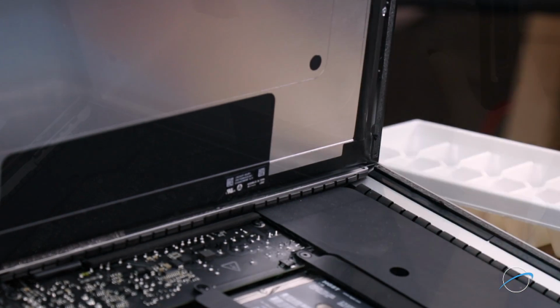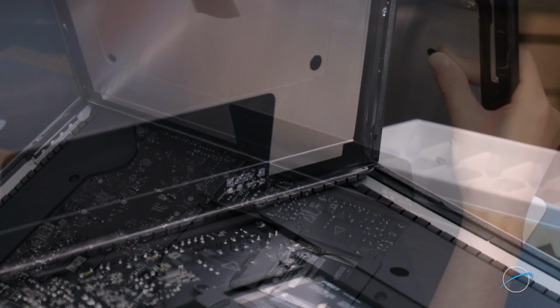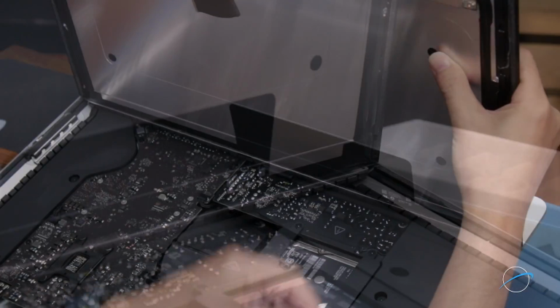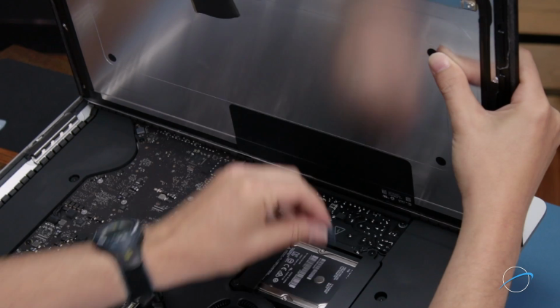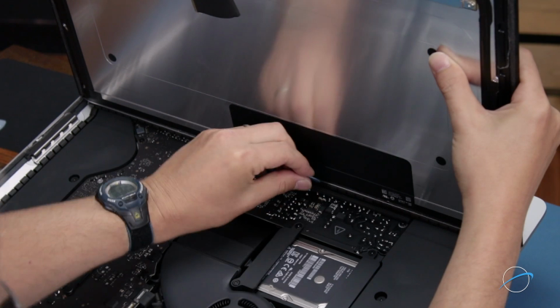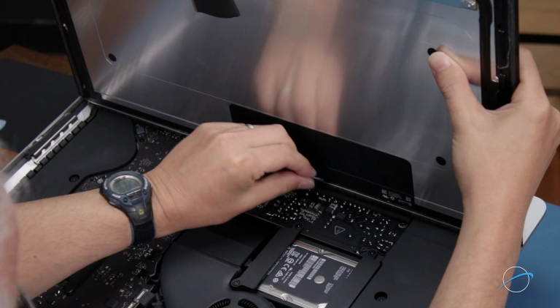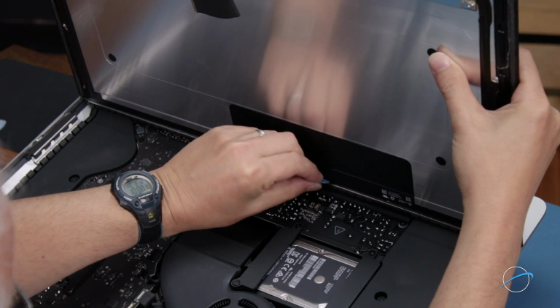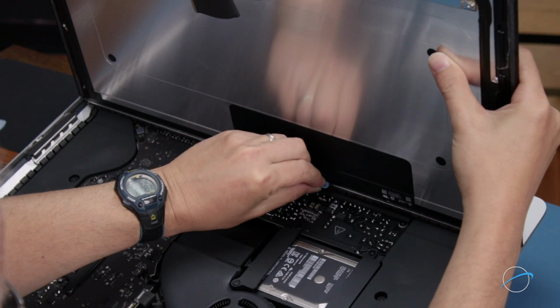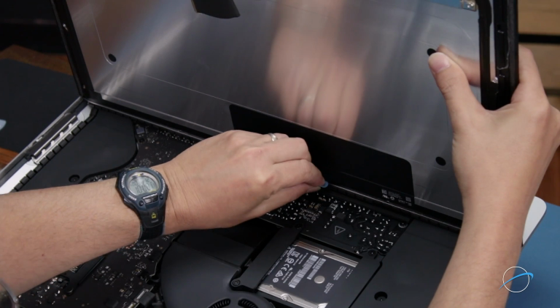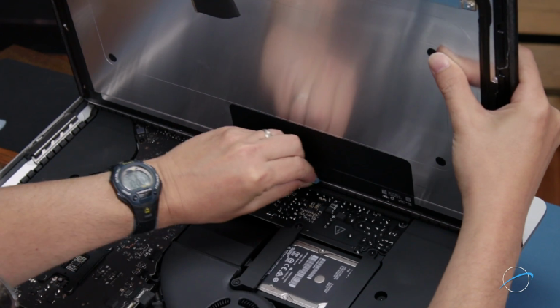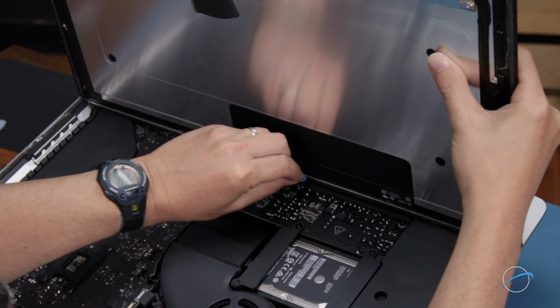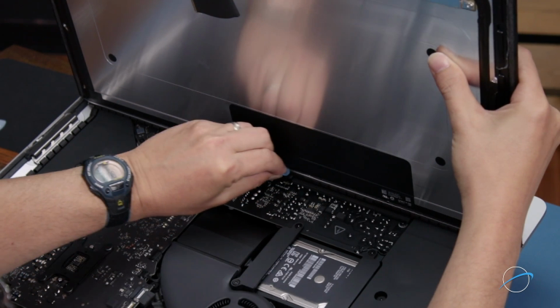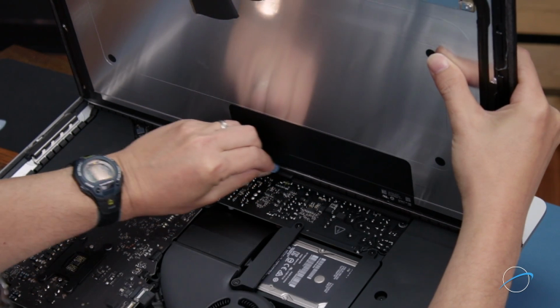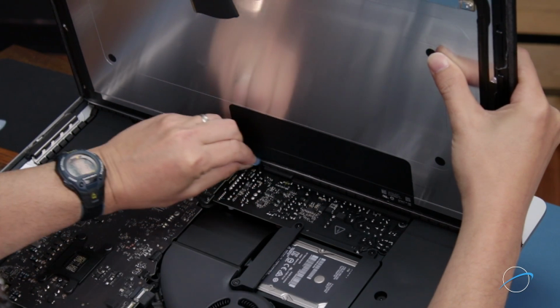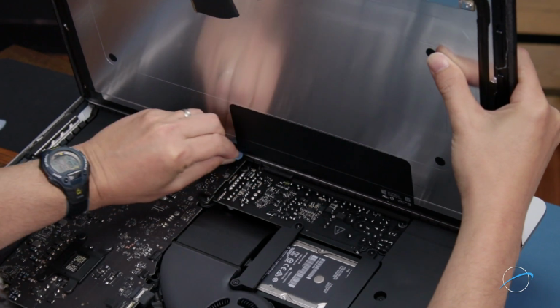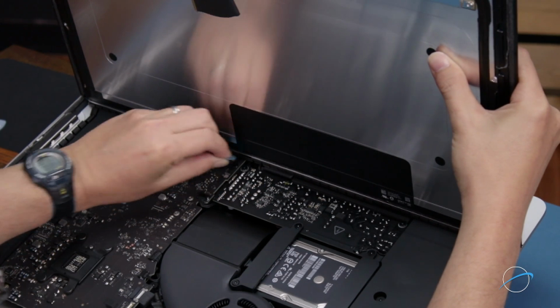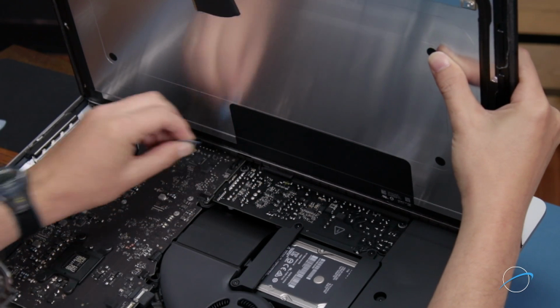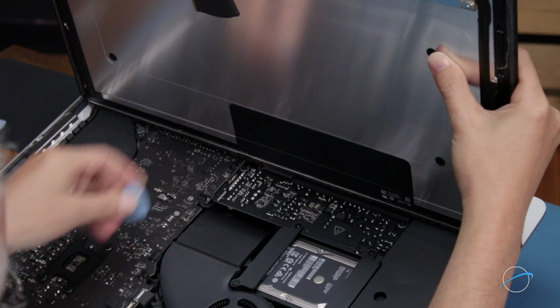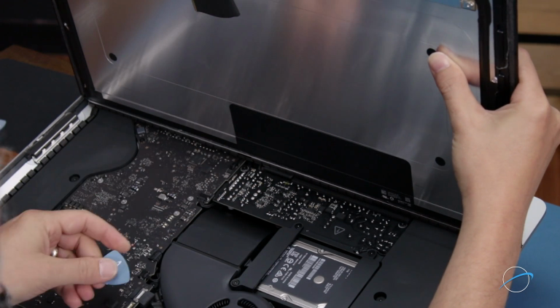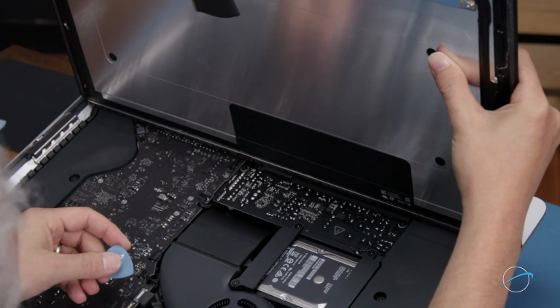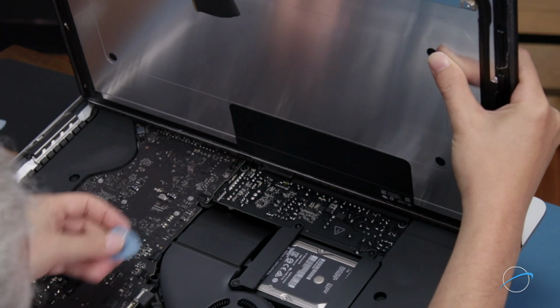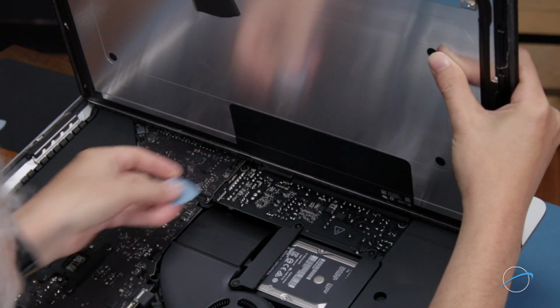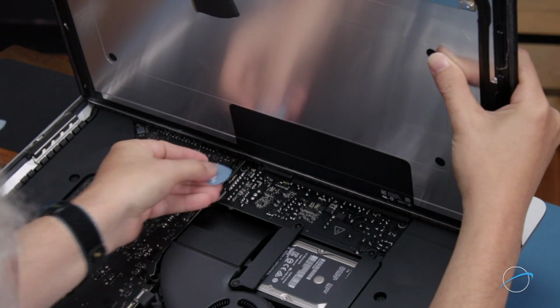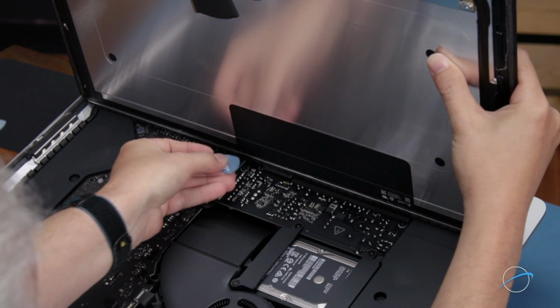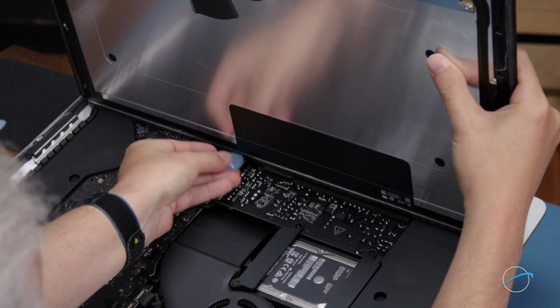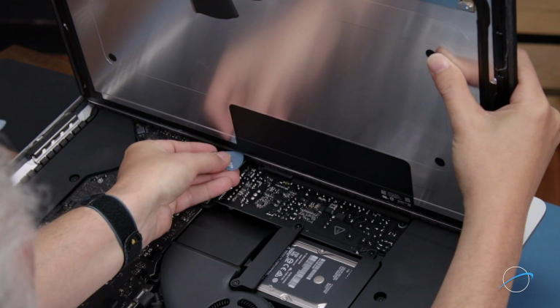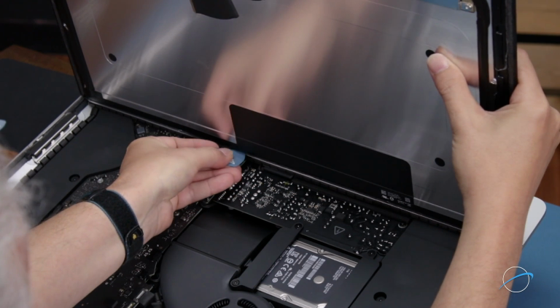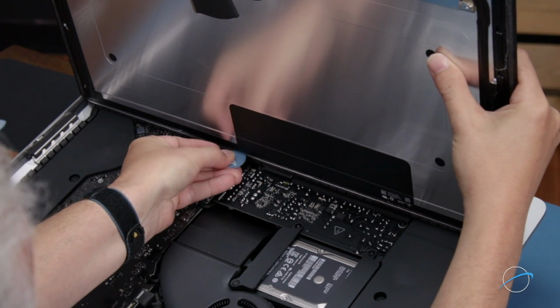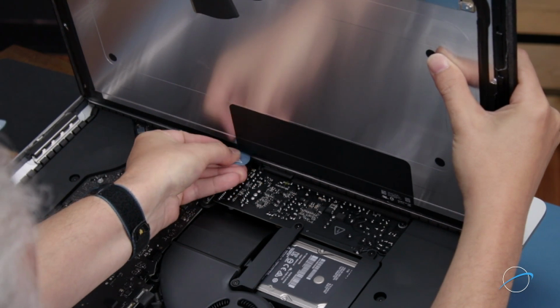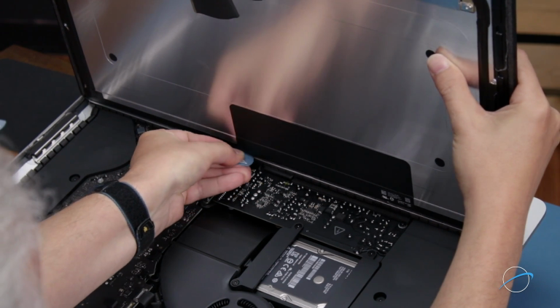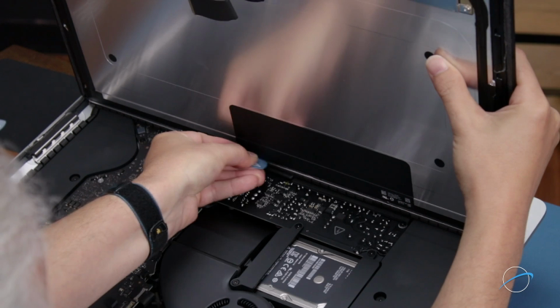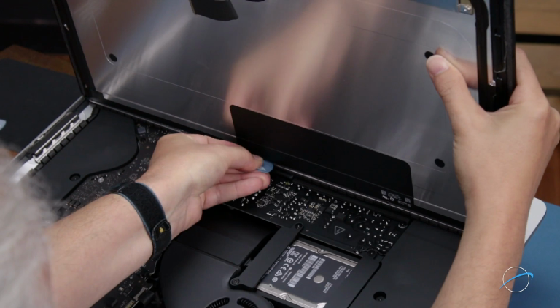Finally, use your opening tool to slit the last little bit of adhesive along the center and you should be able to remove the display and set it aside.